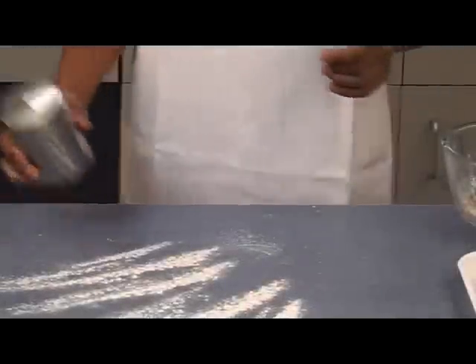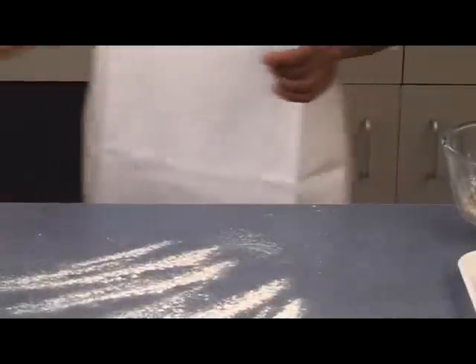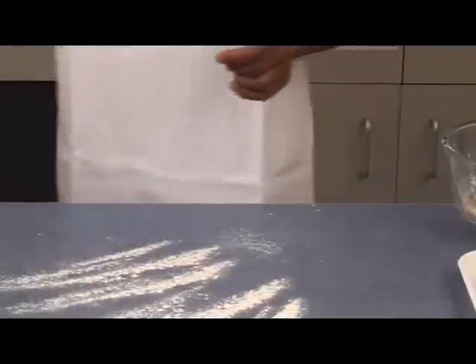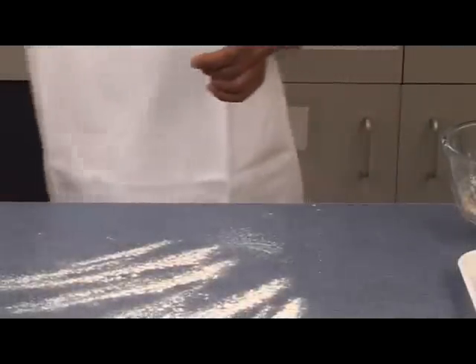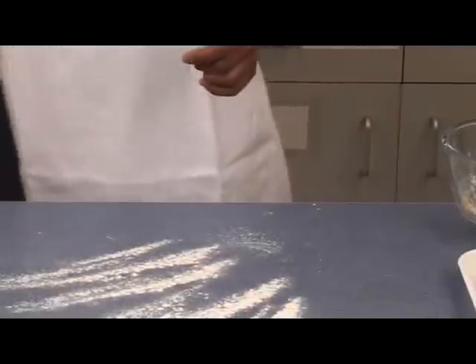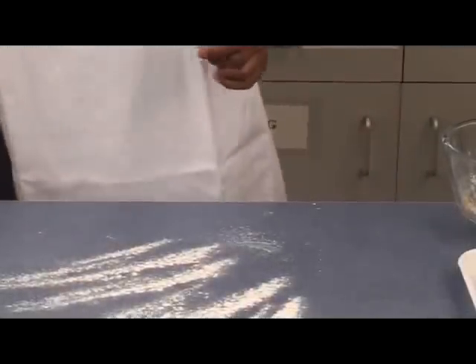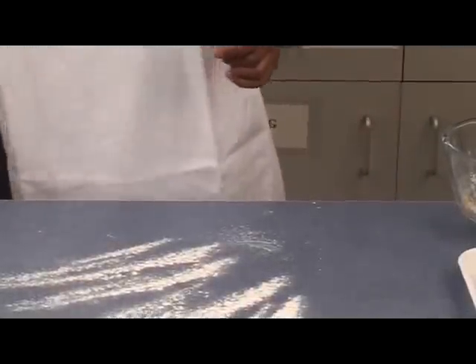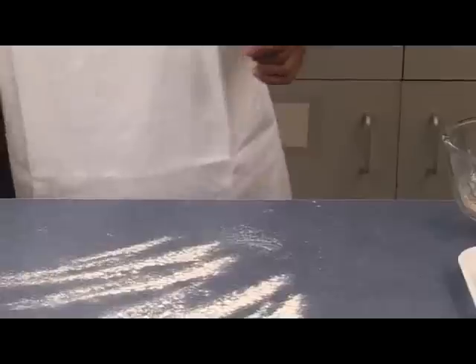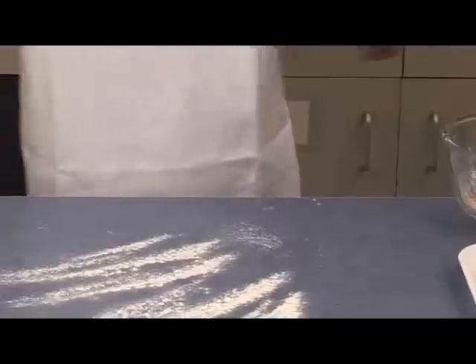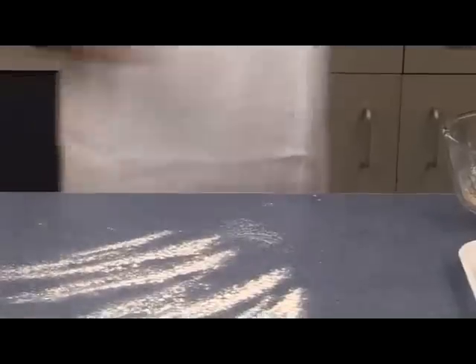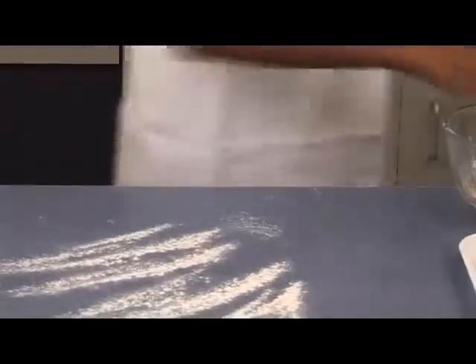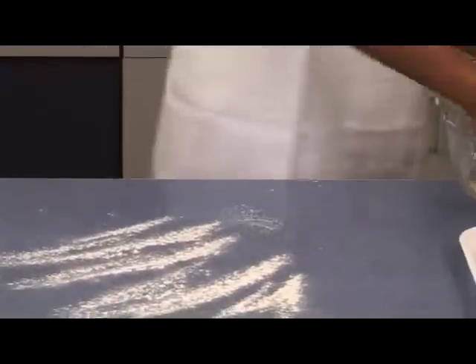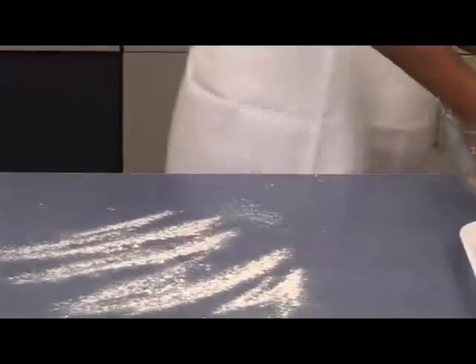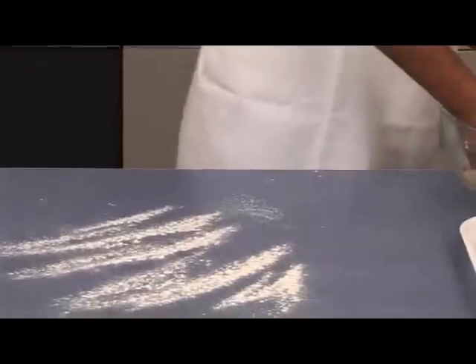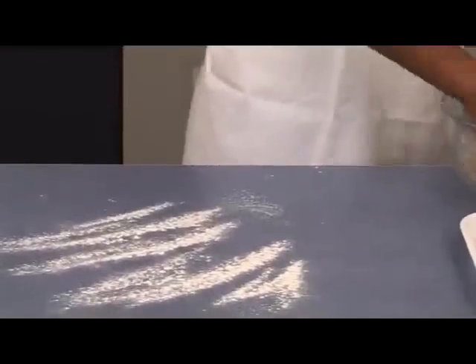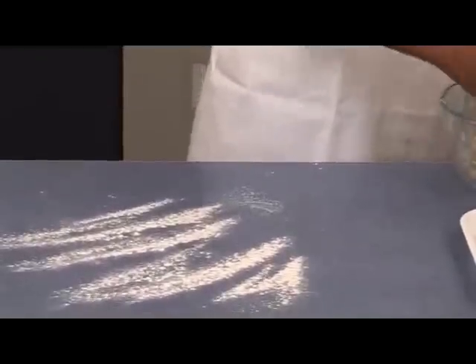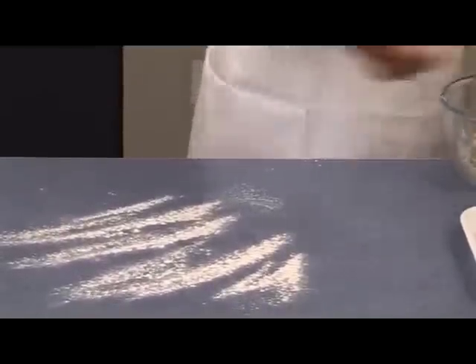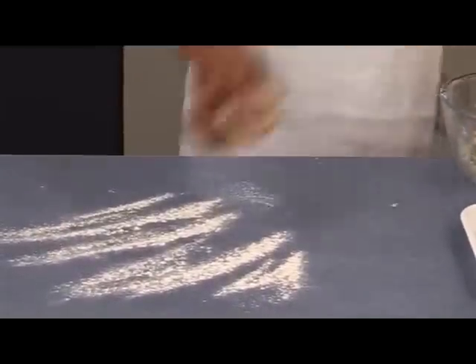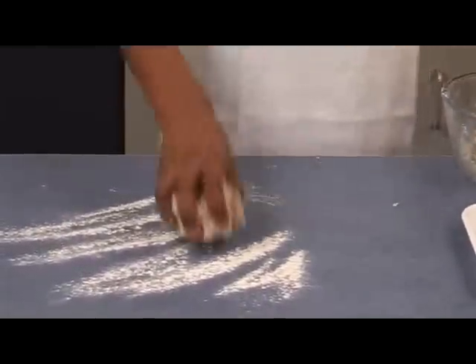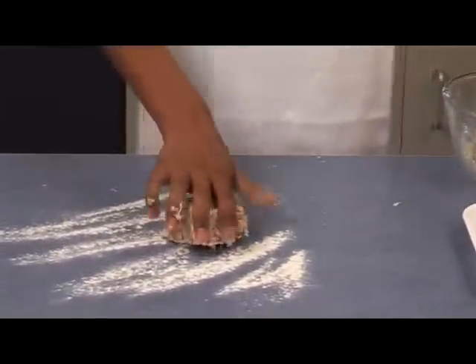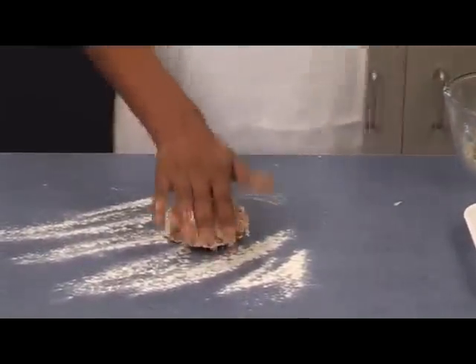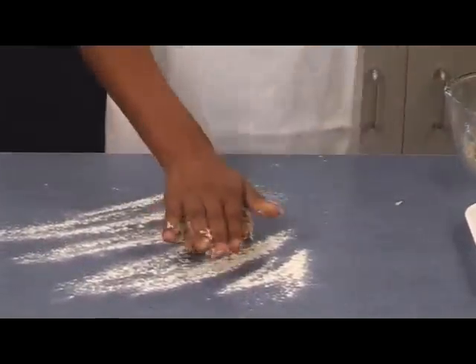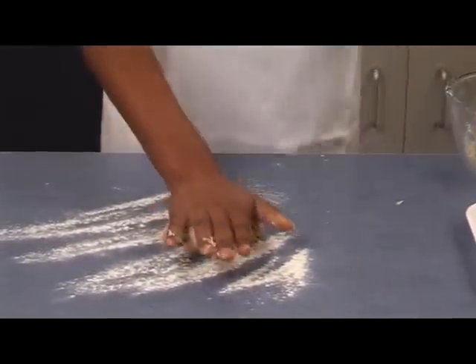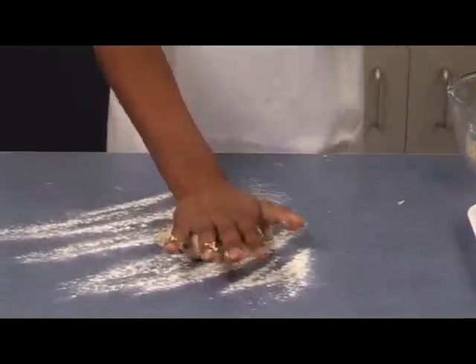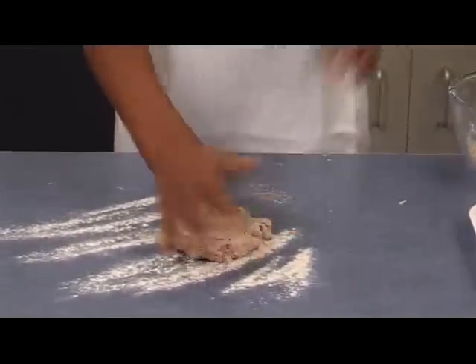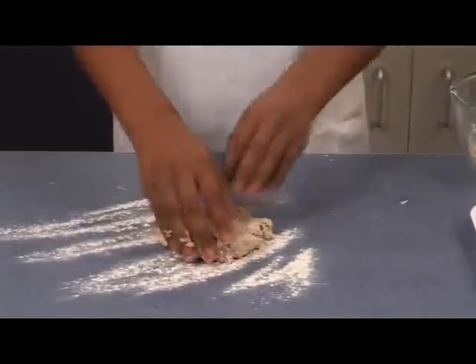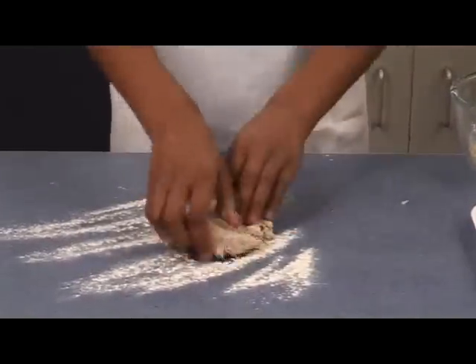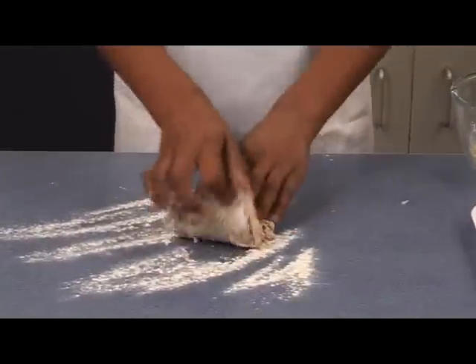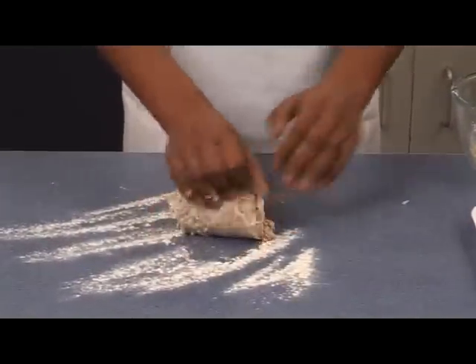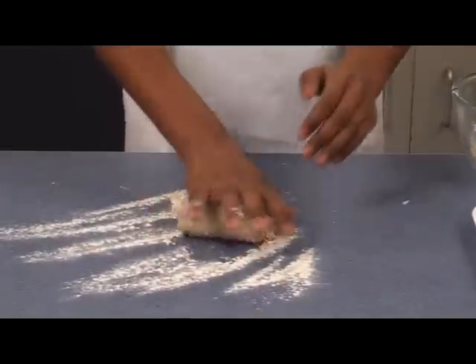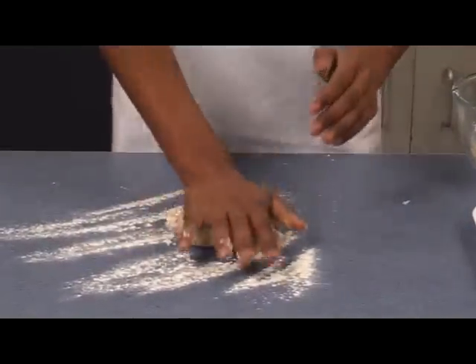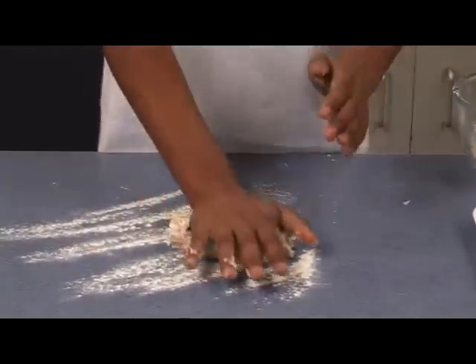Lightly flour the work surface. Knead the dough for five to ten minutes until it is smooth and elastic.